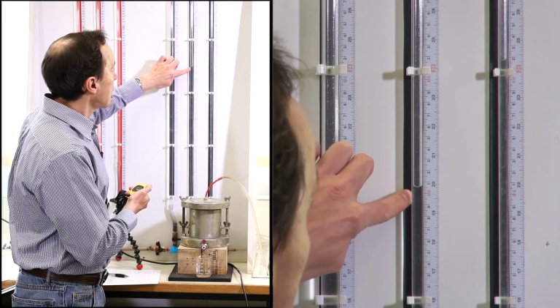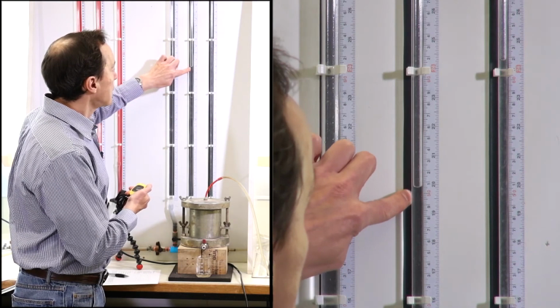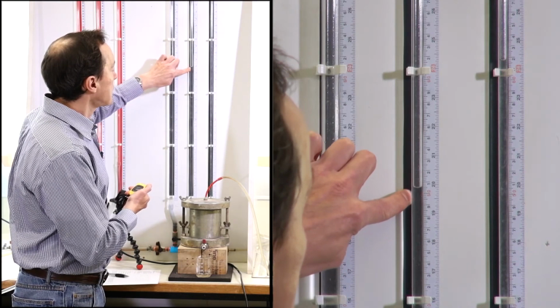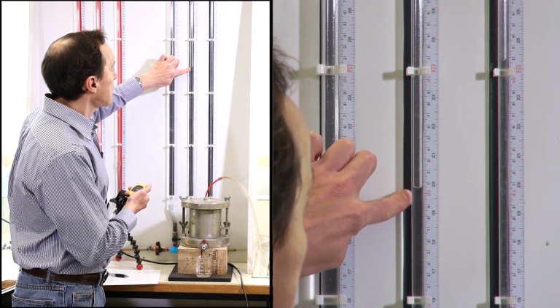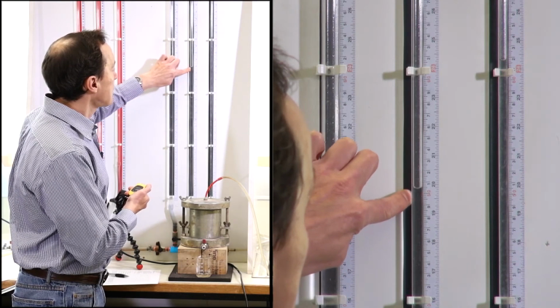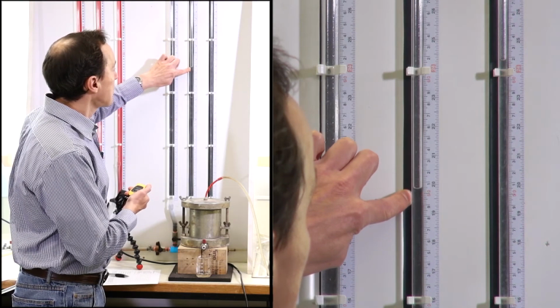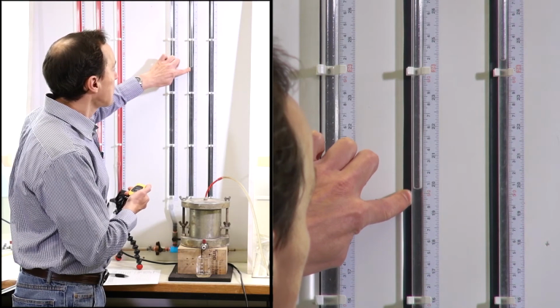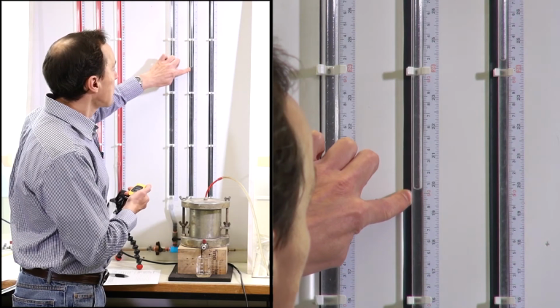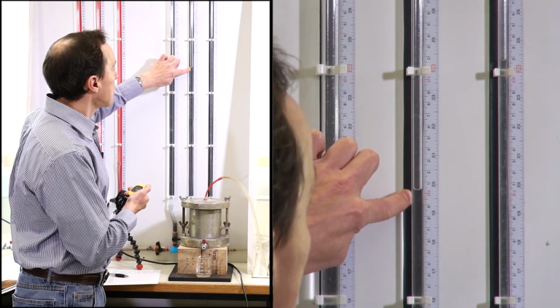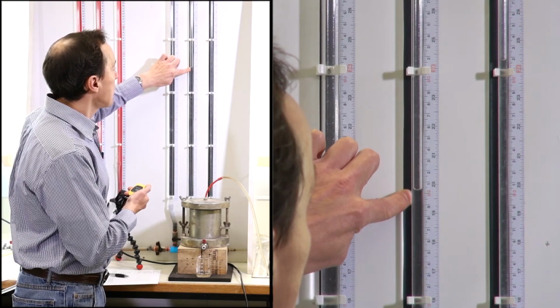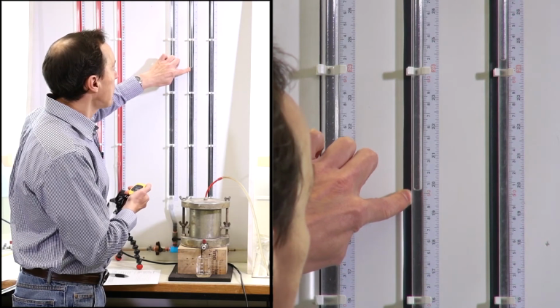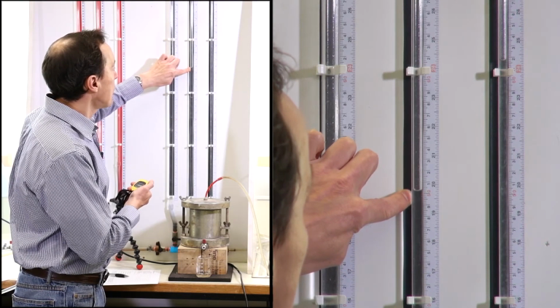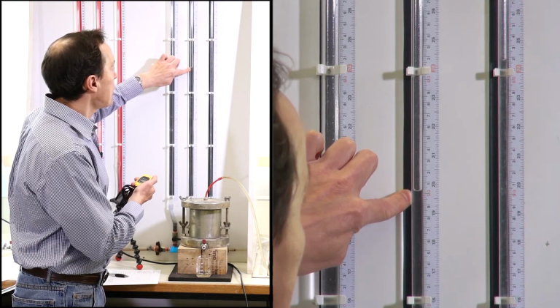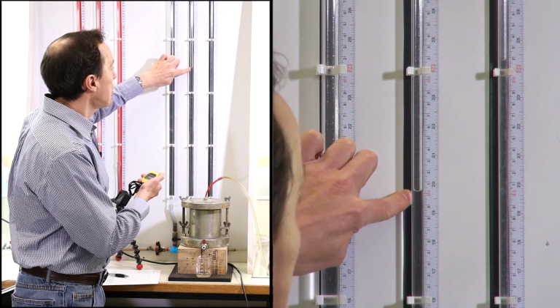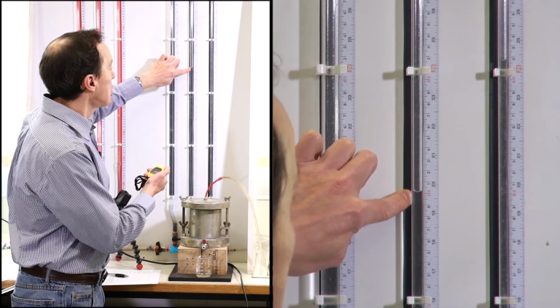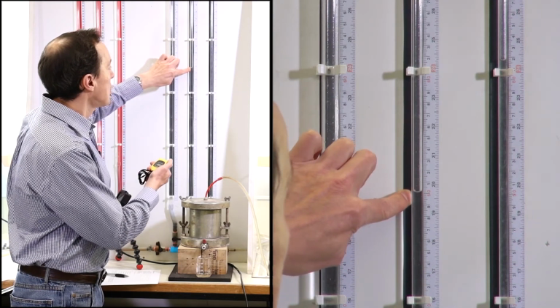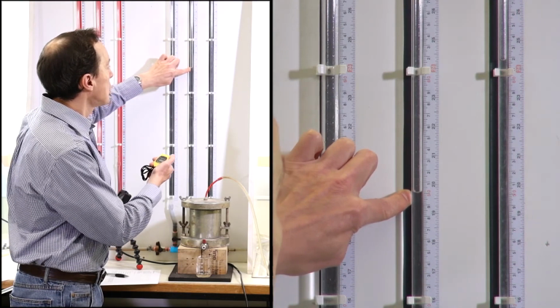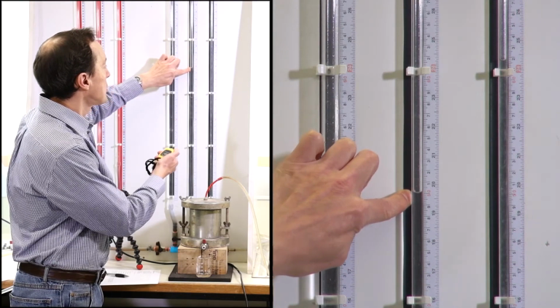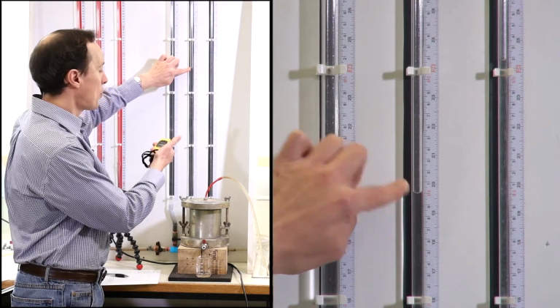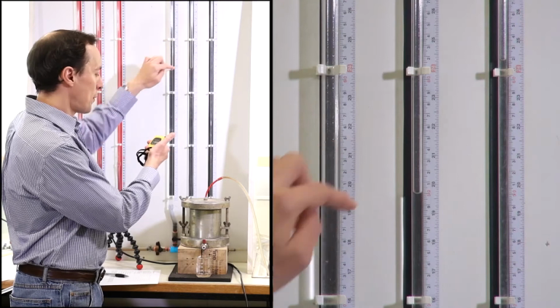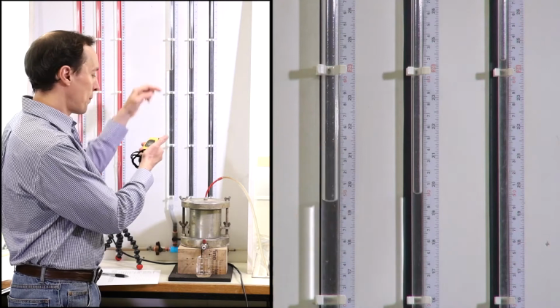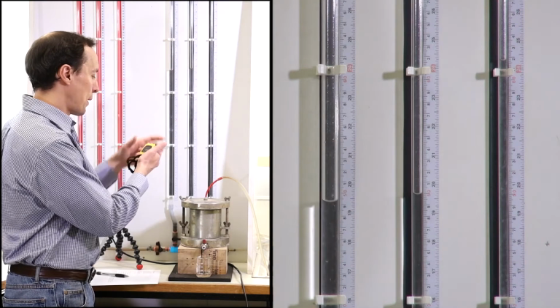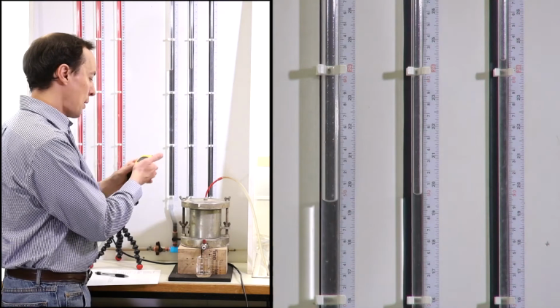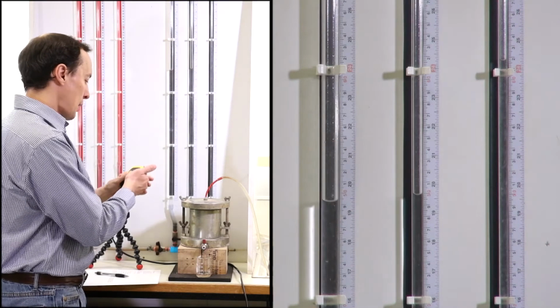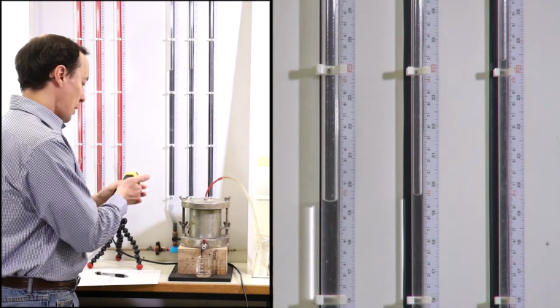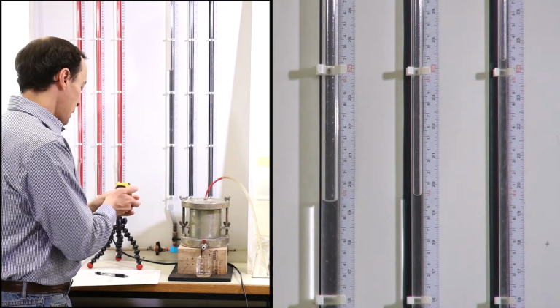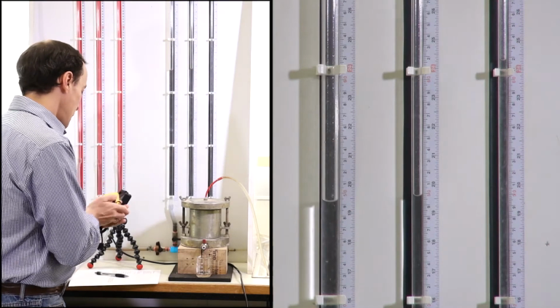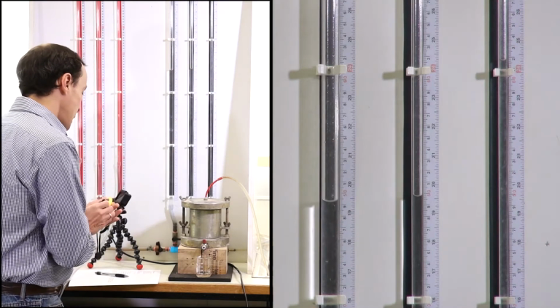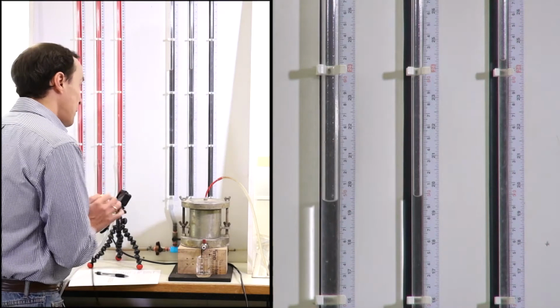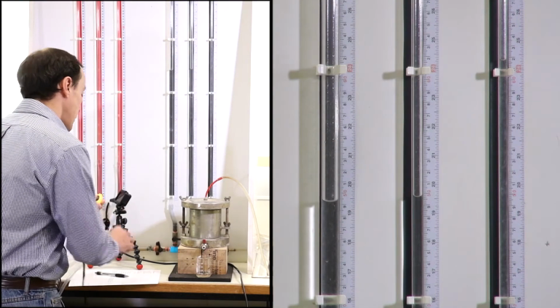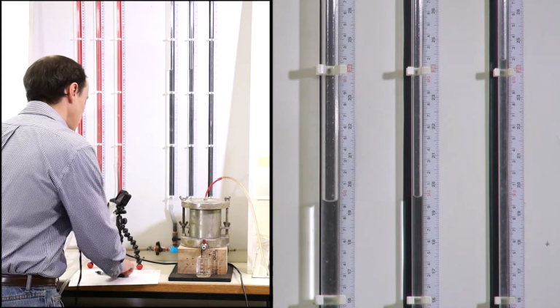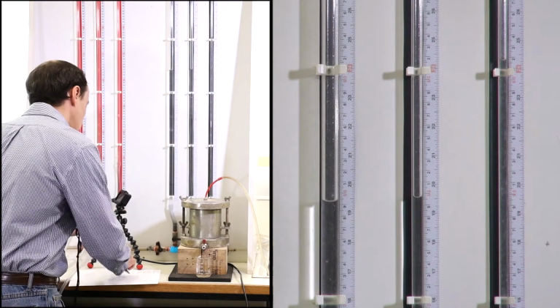The head is at the level of 50. Stop. It takes 55 seconds.